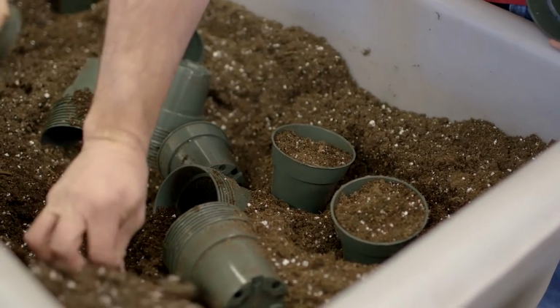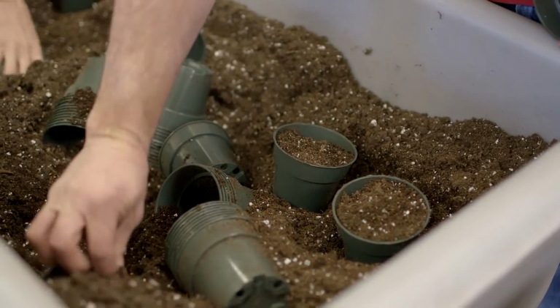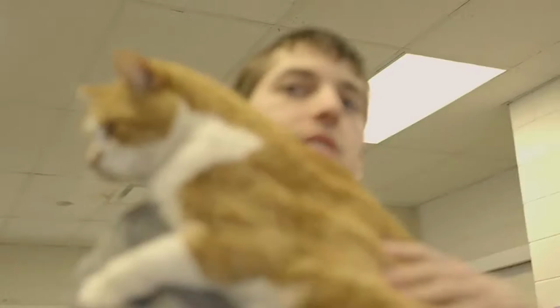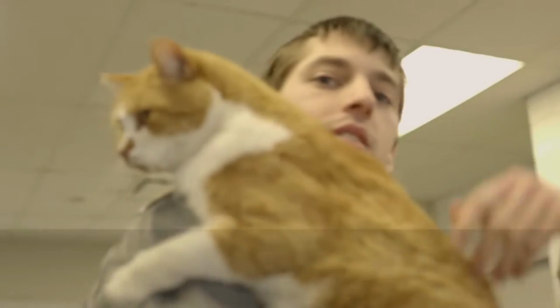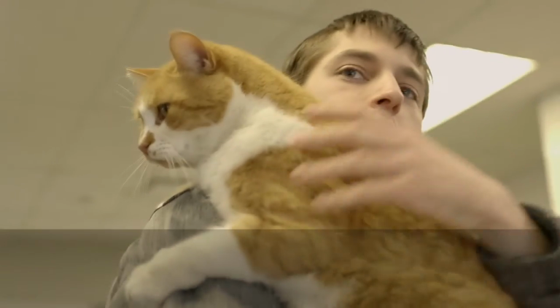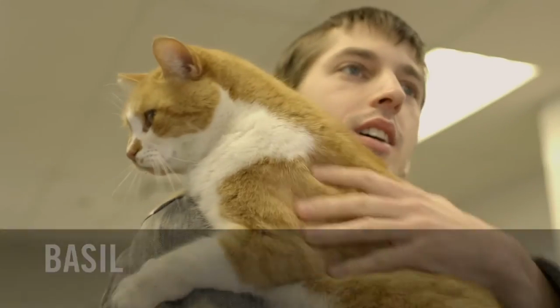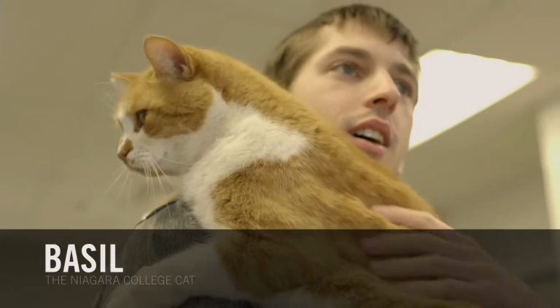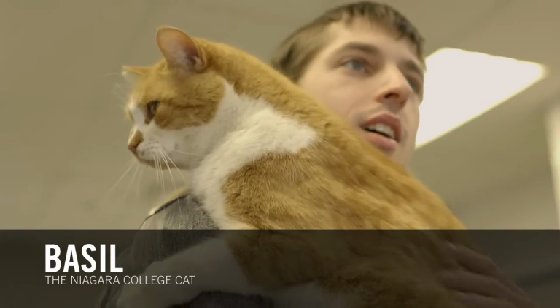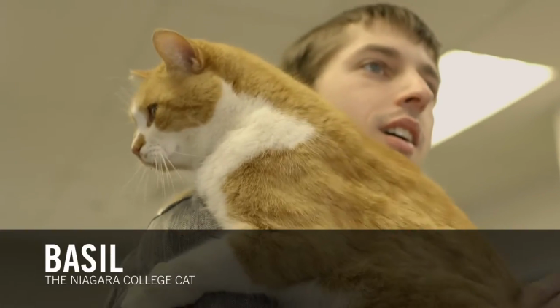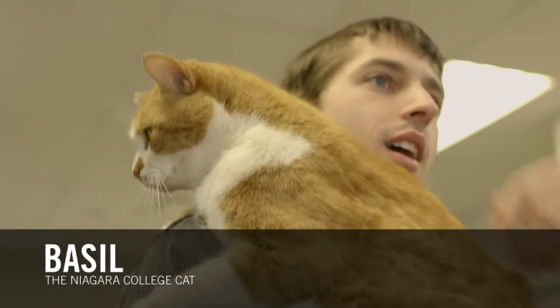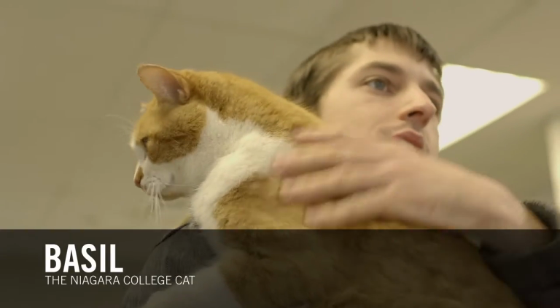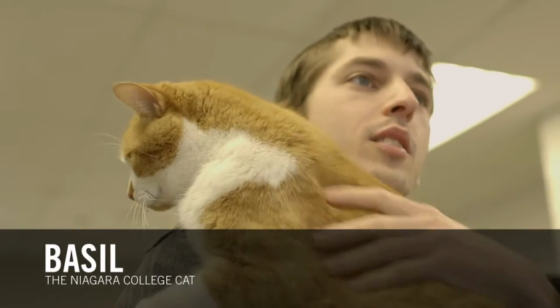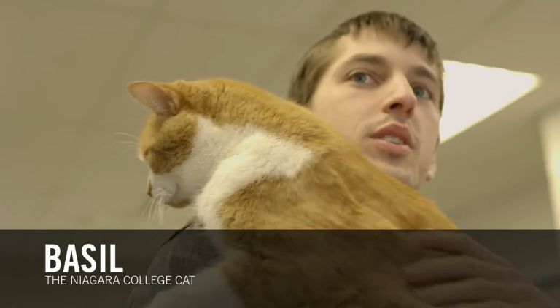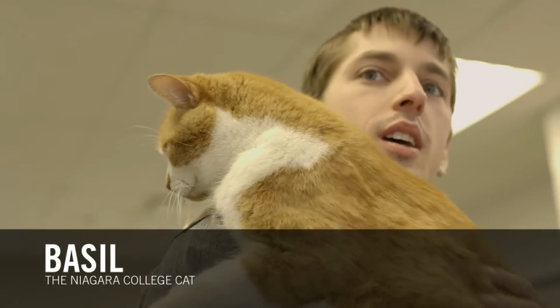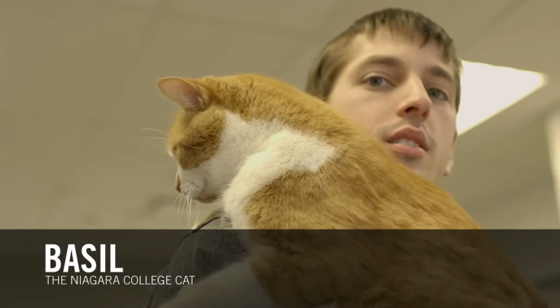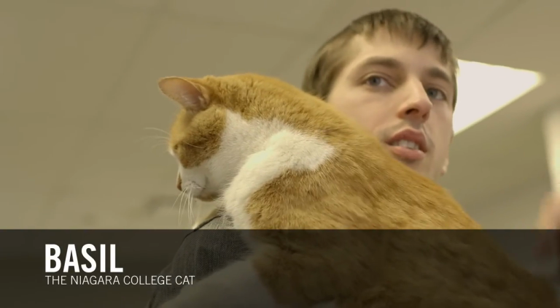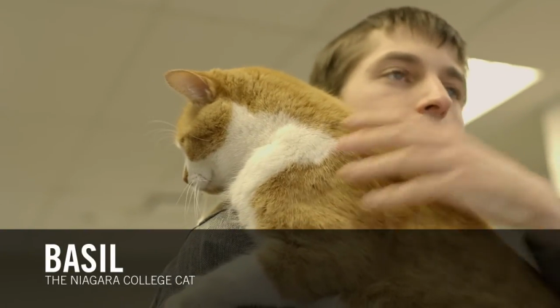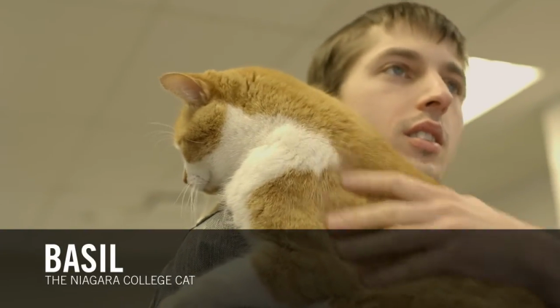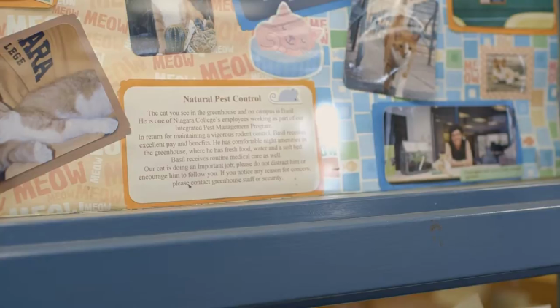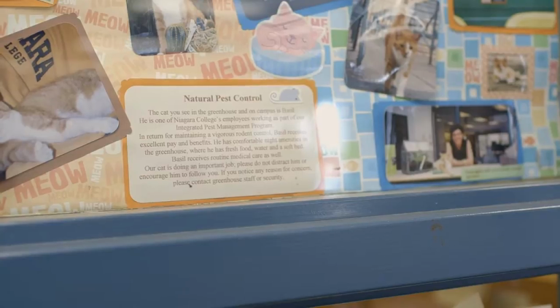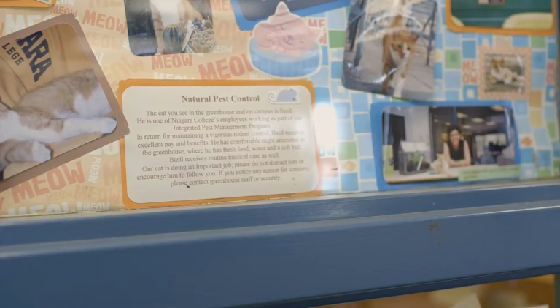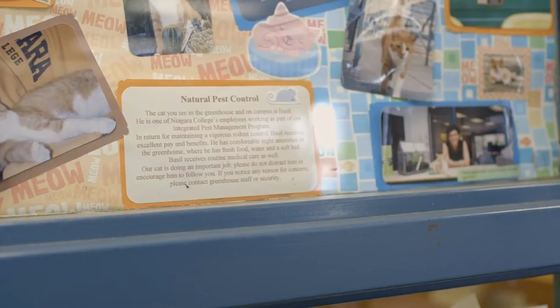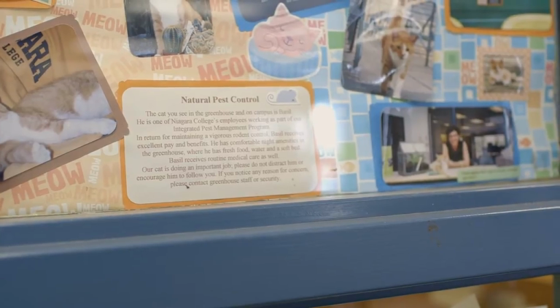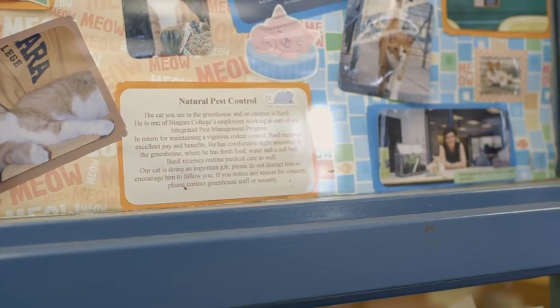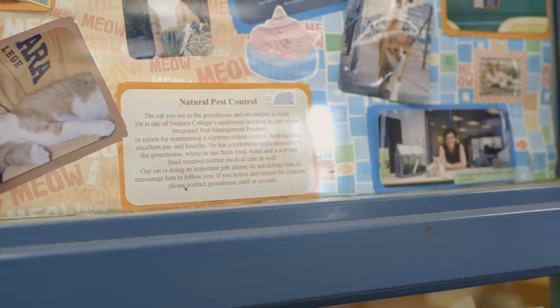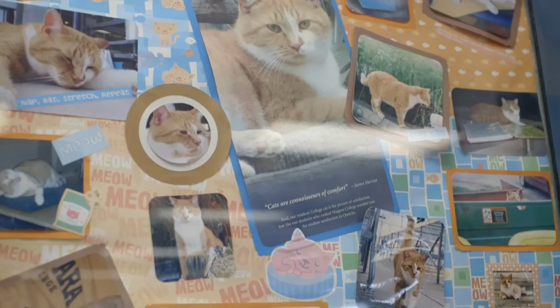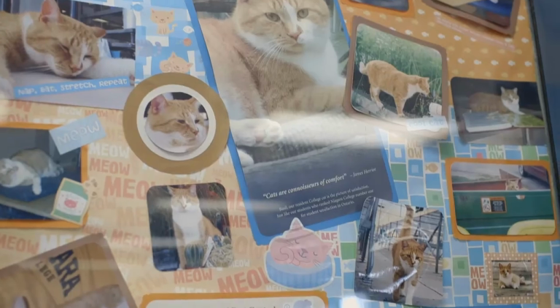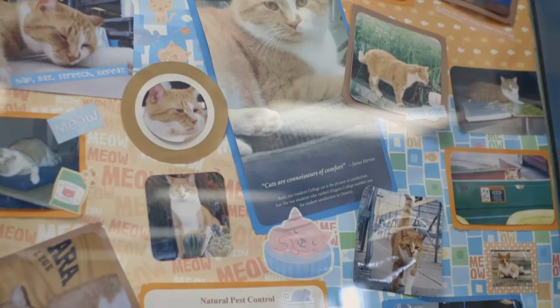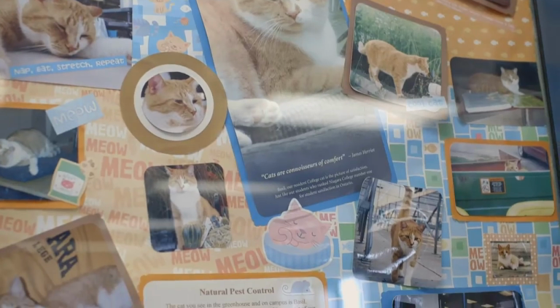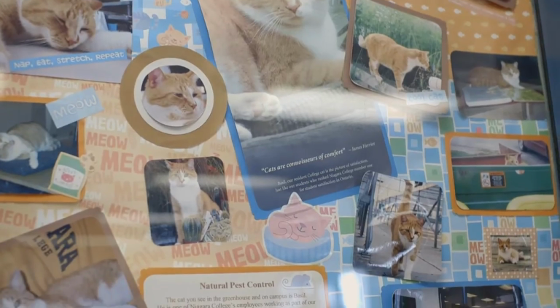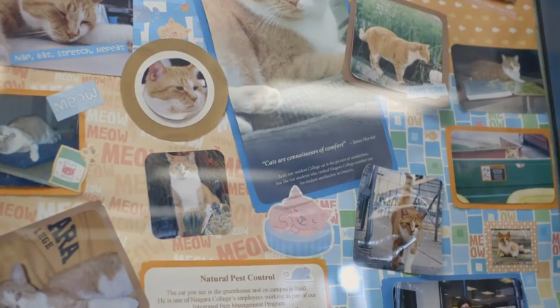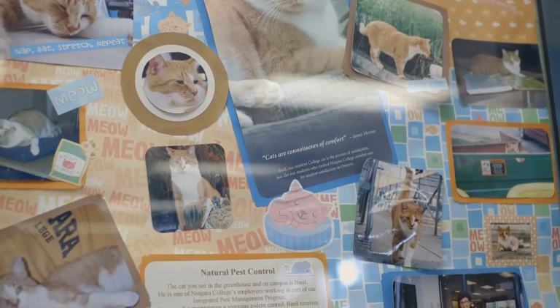This is Basil, the cat that protects the crops, gets rid of the mice, rodents, pests.